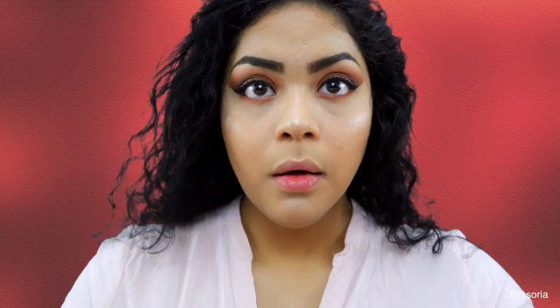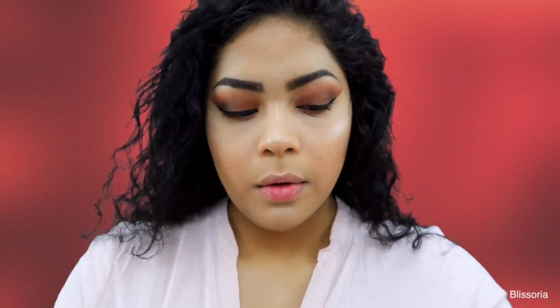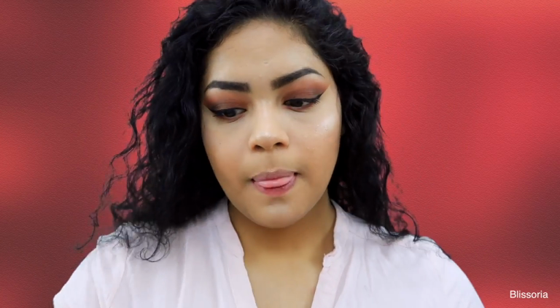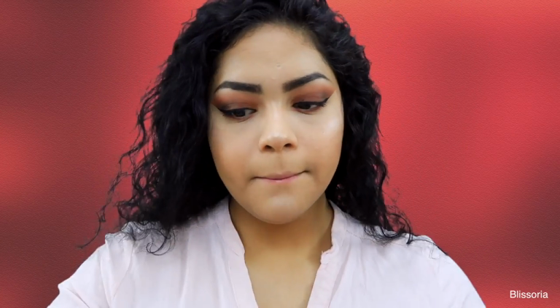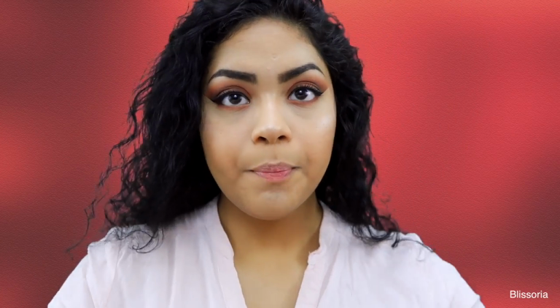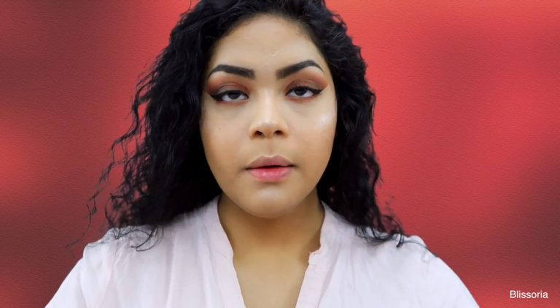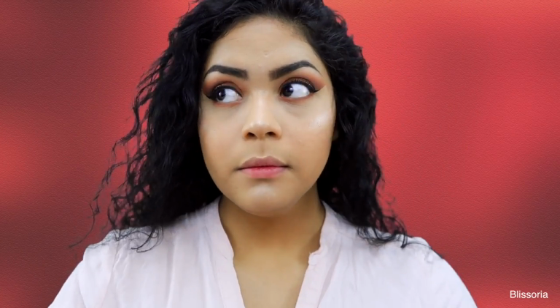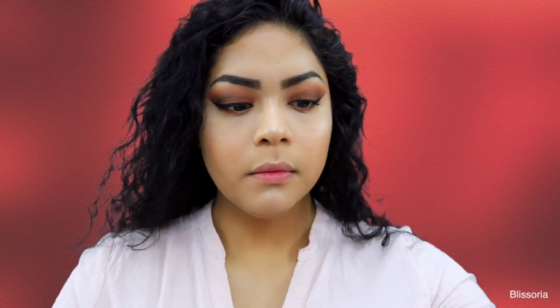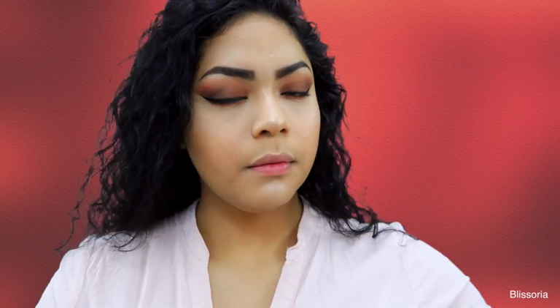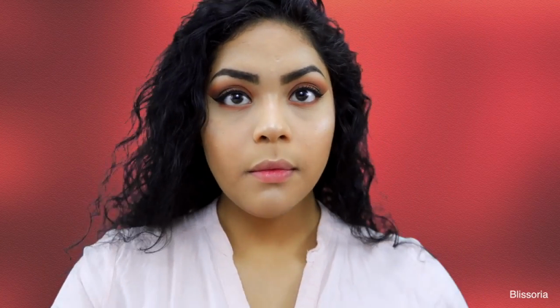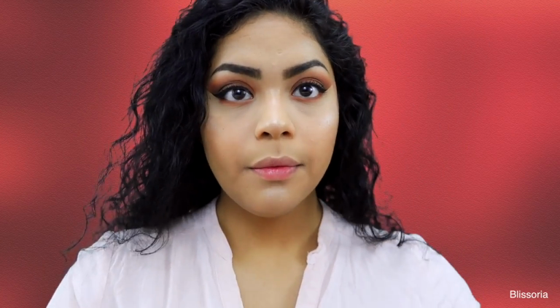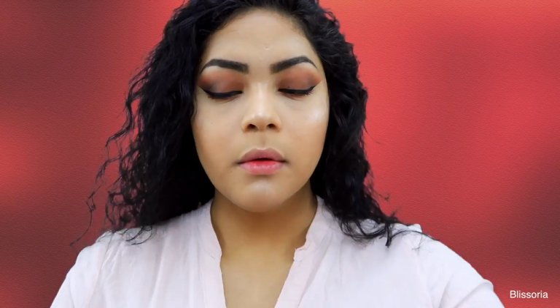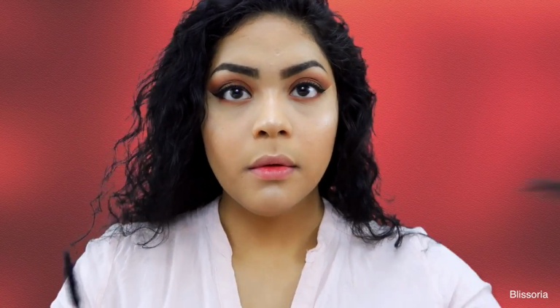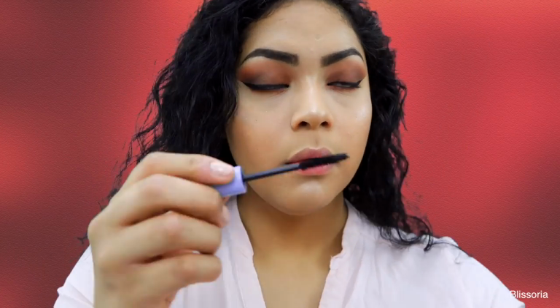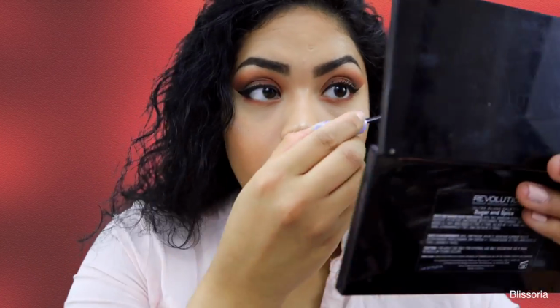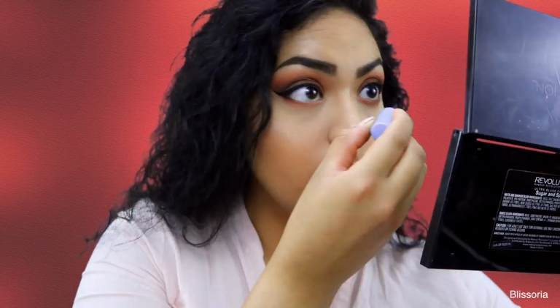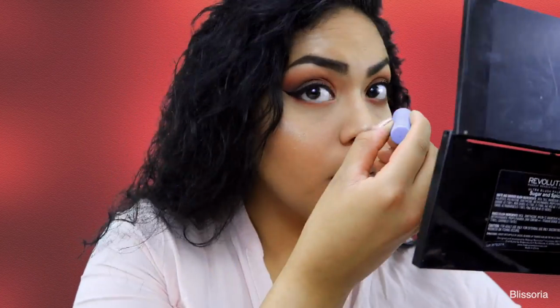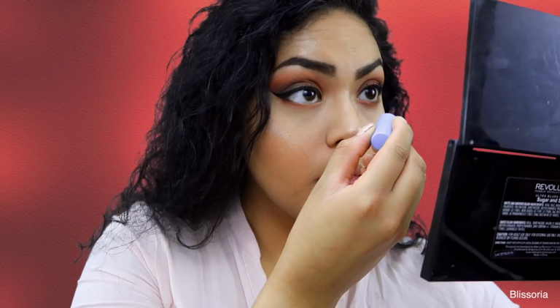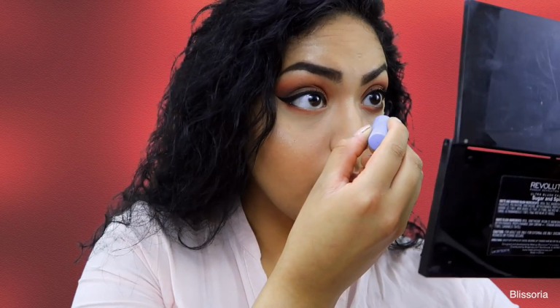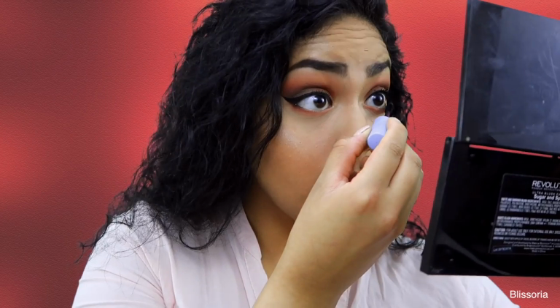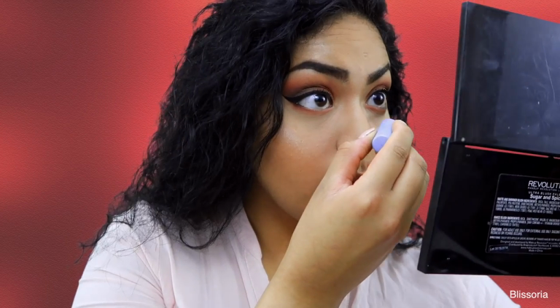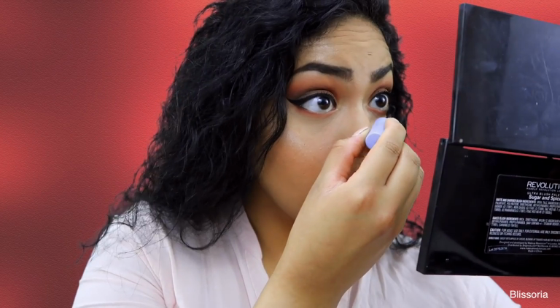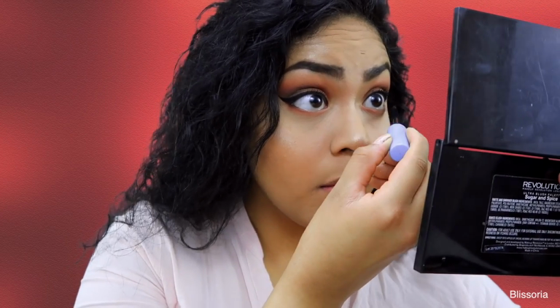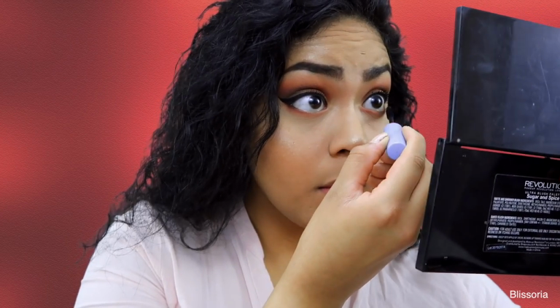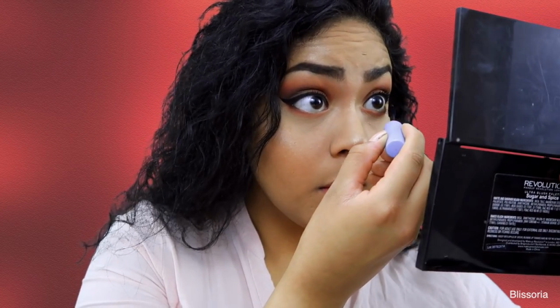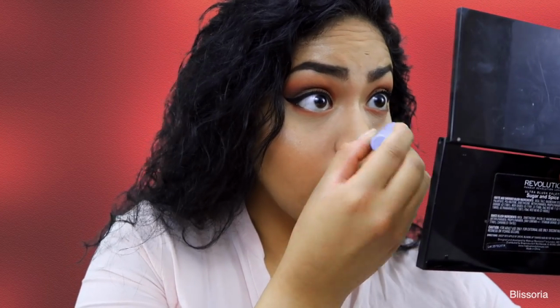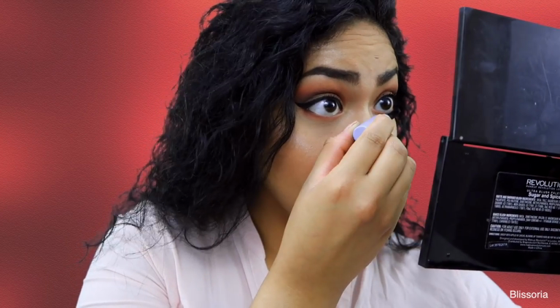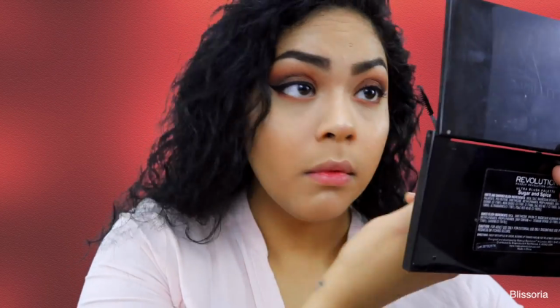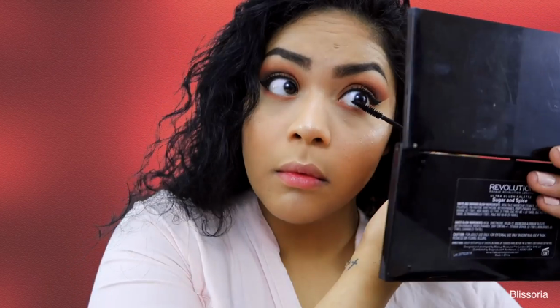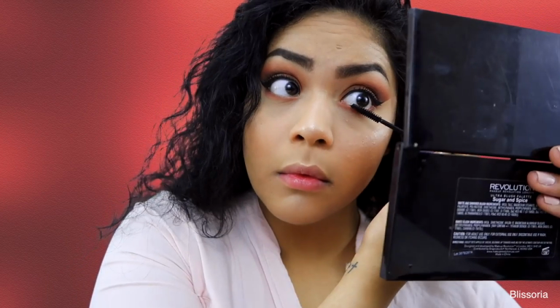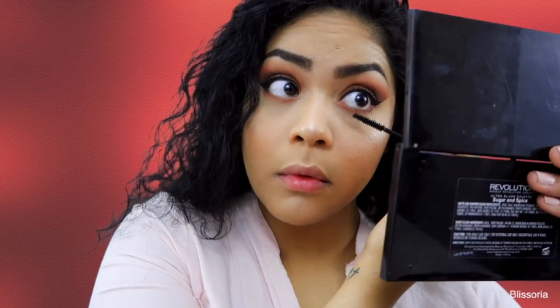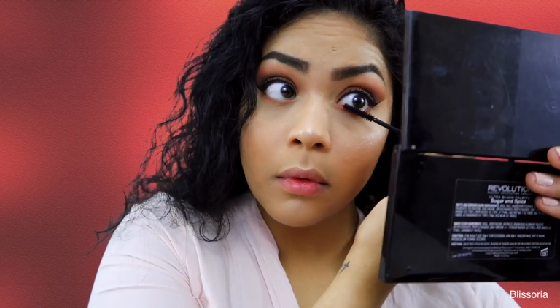And then here I just applied my Wet n Wild Mascara to the bottom lashes as well.